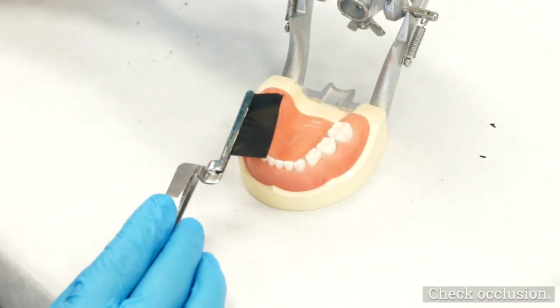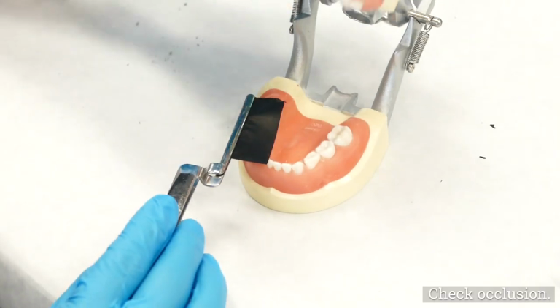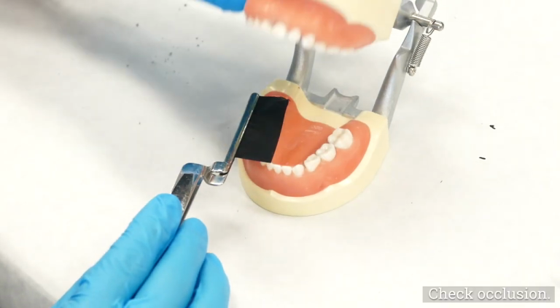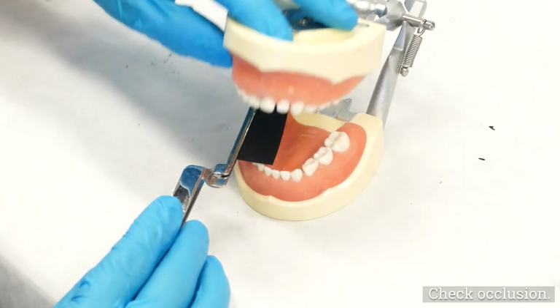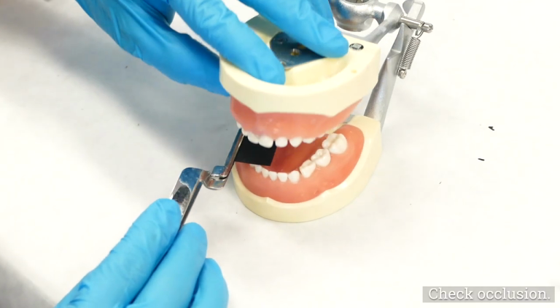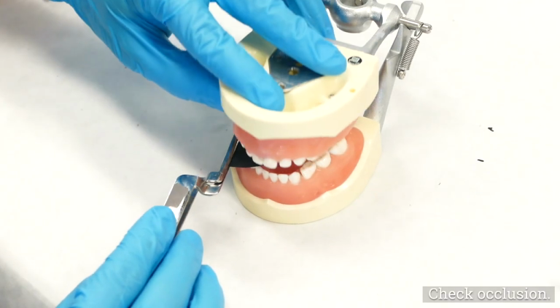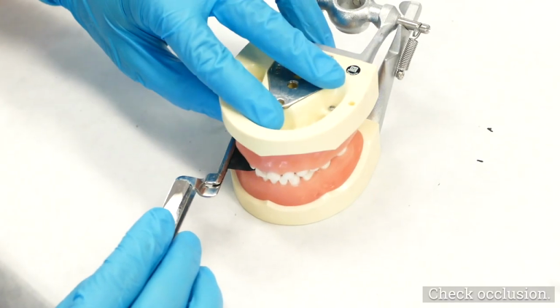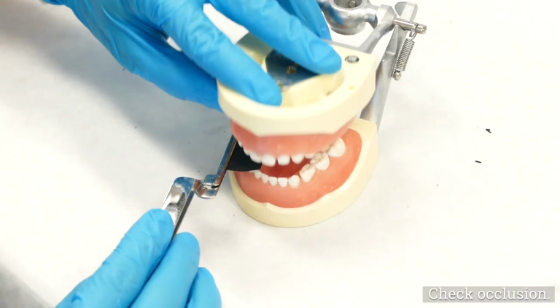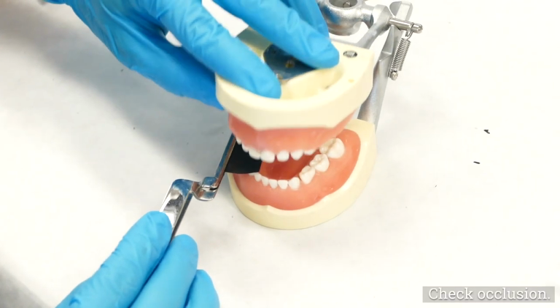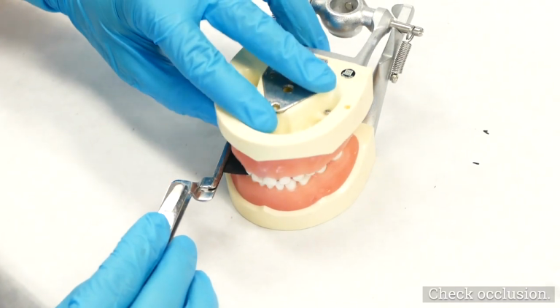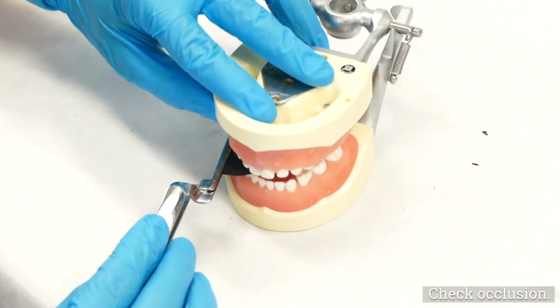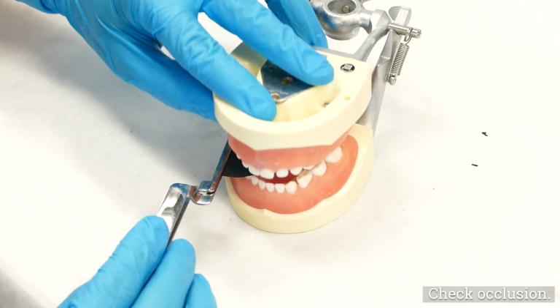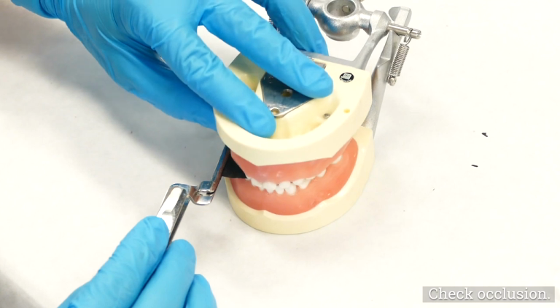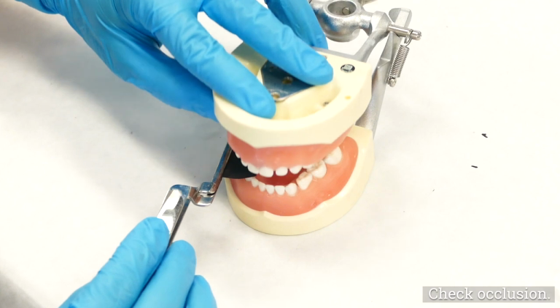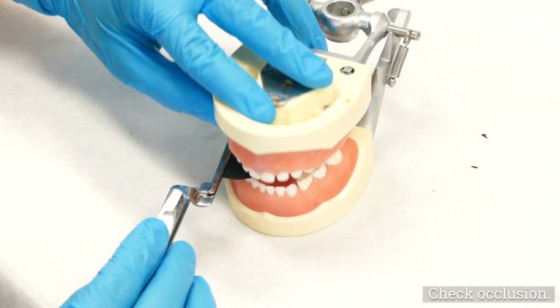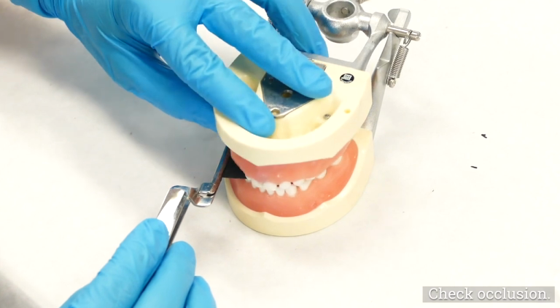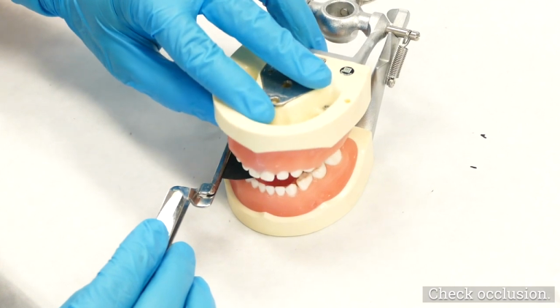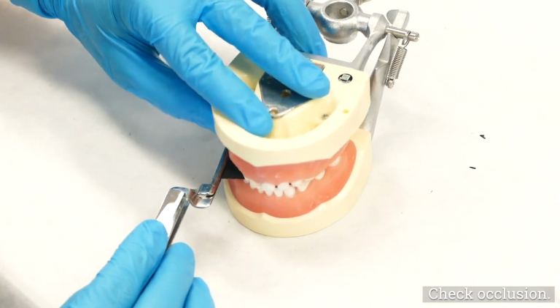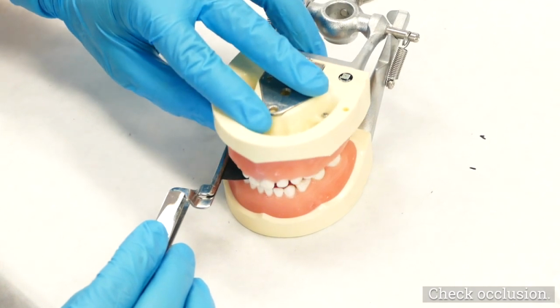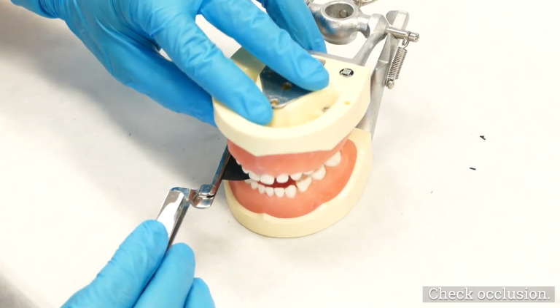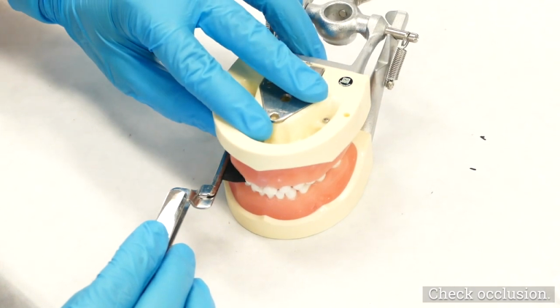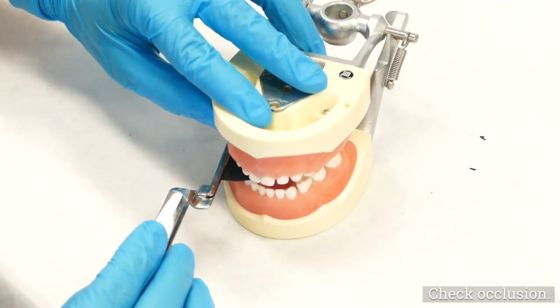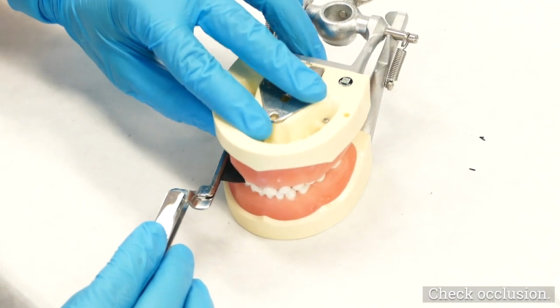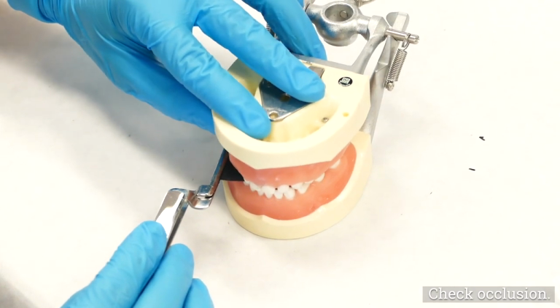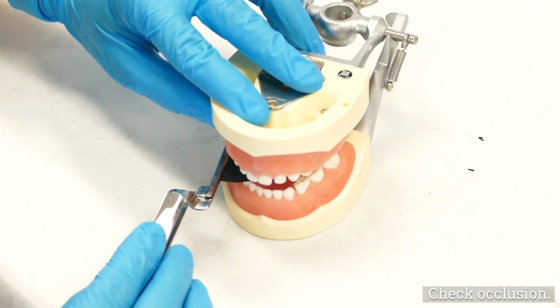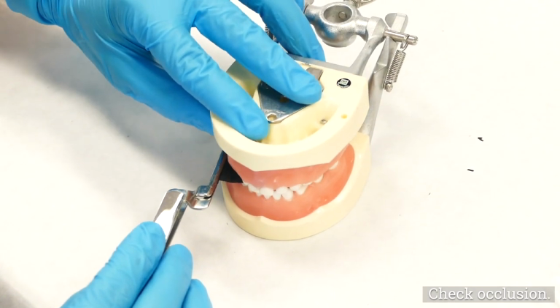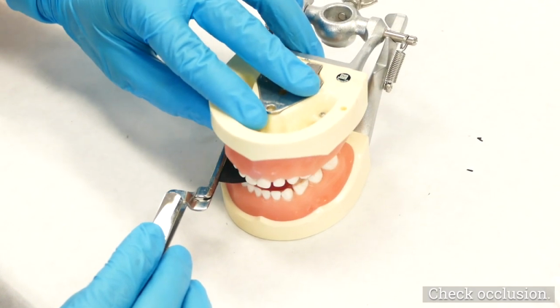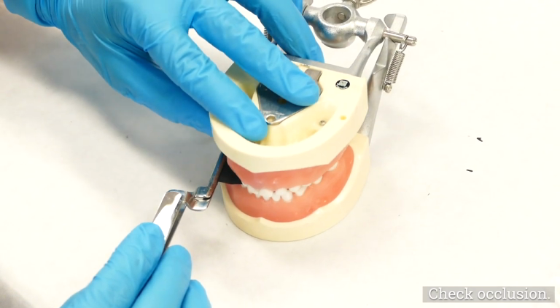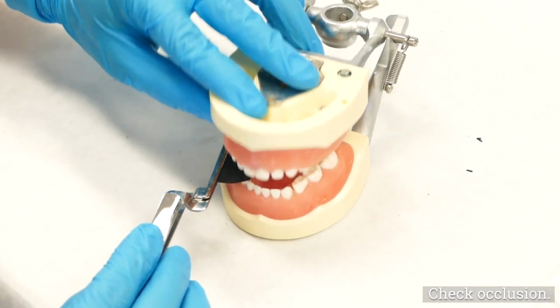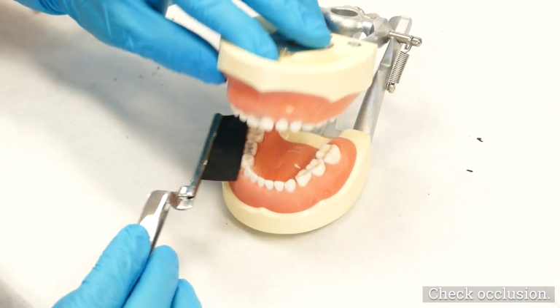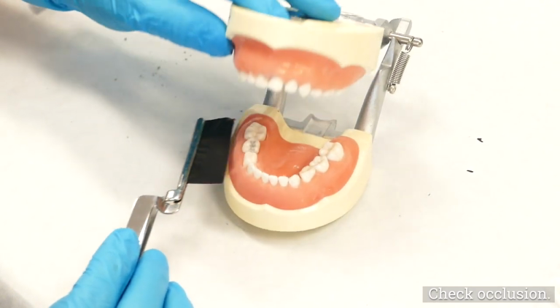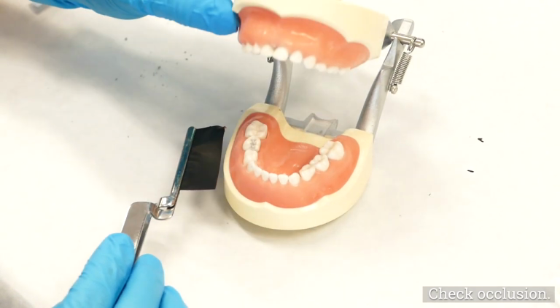If adjacent MO and DO amalgam restorations are being performed, they should be filled simultaneously.